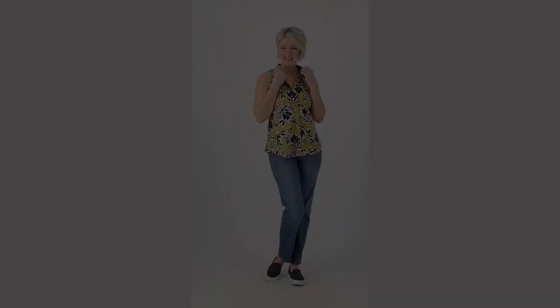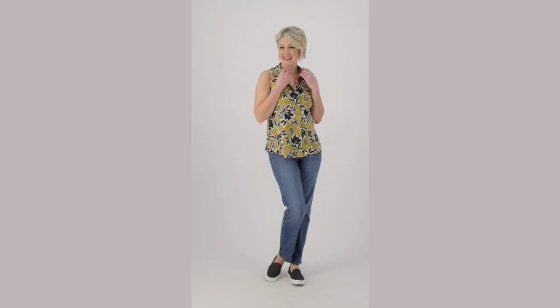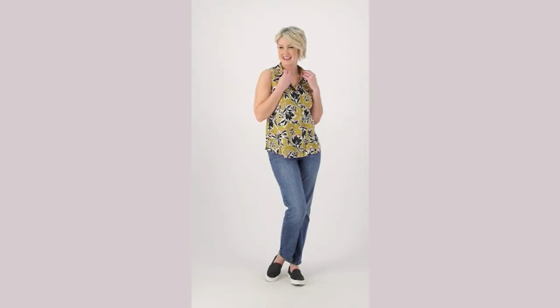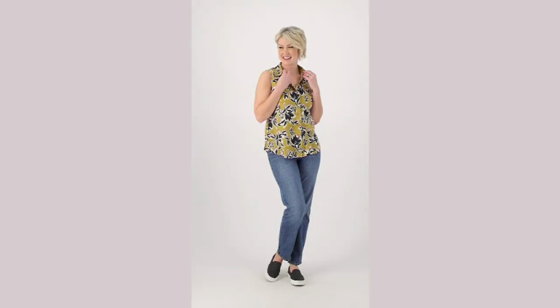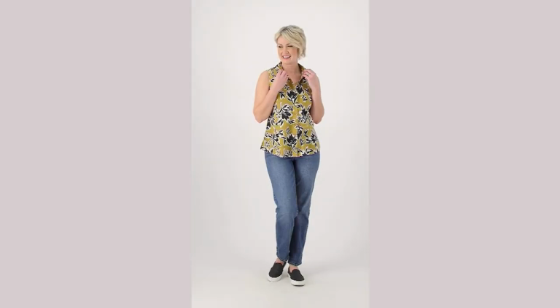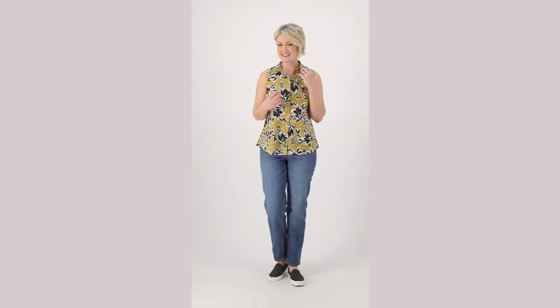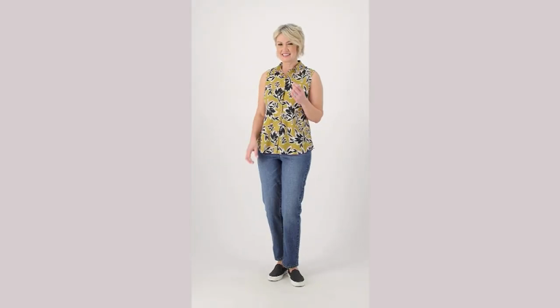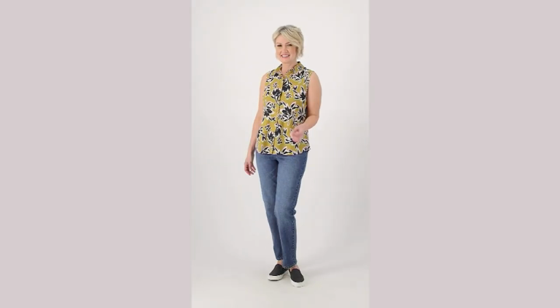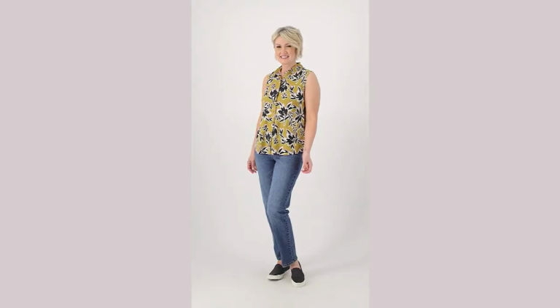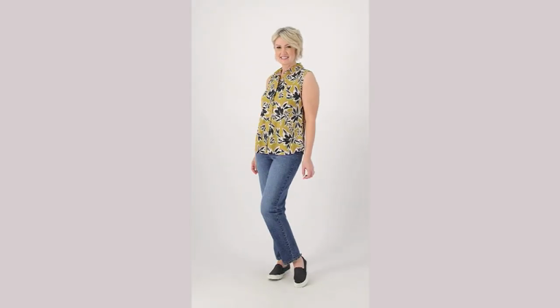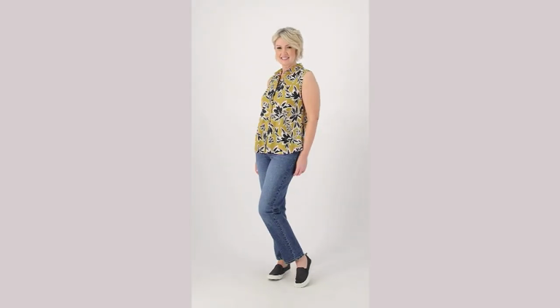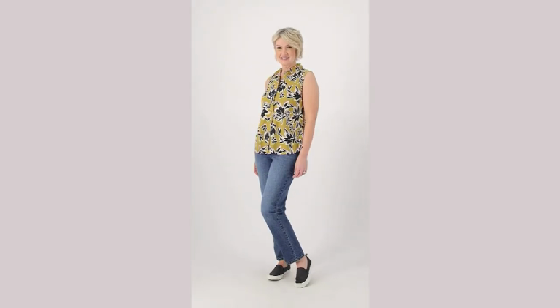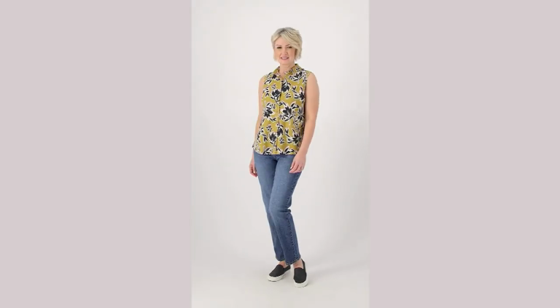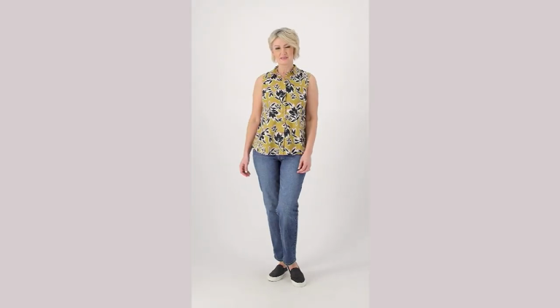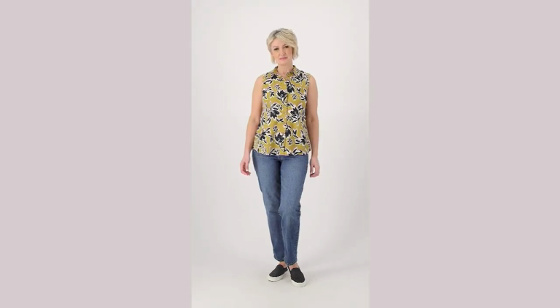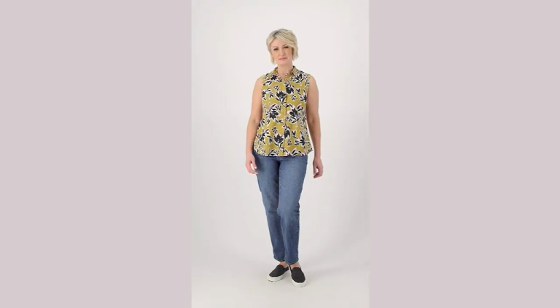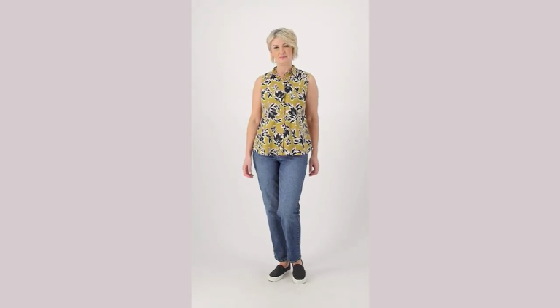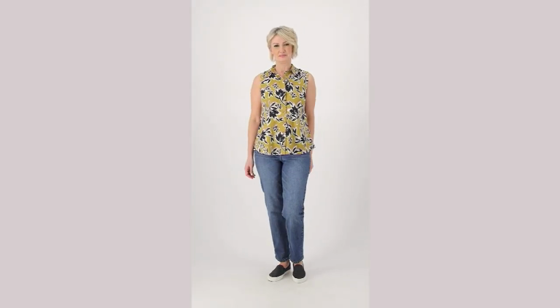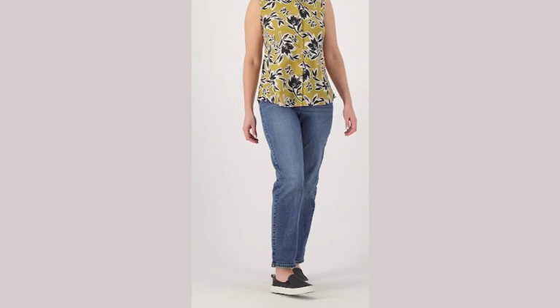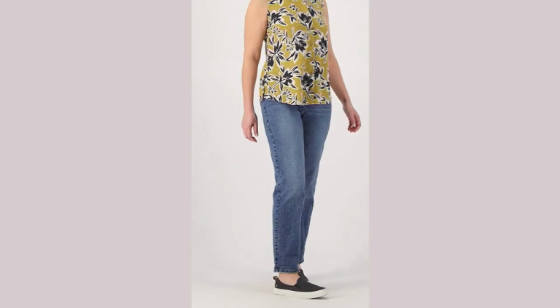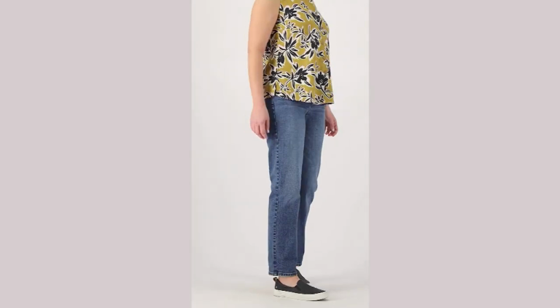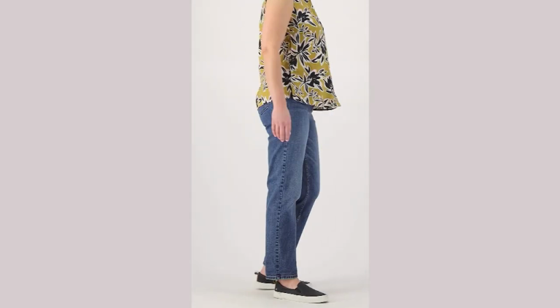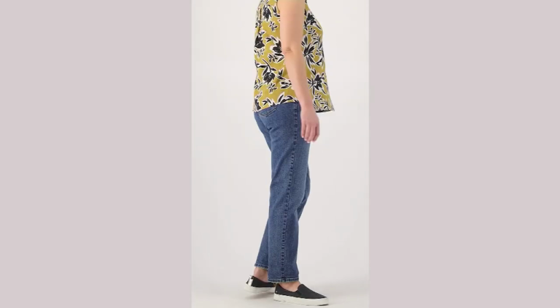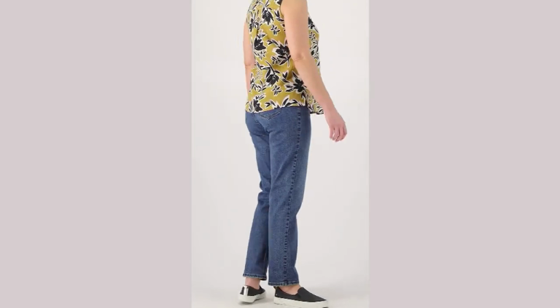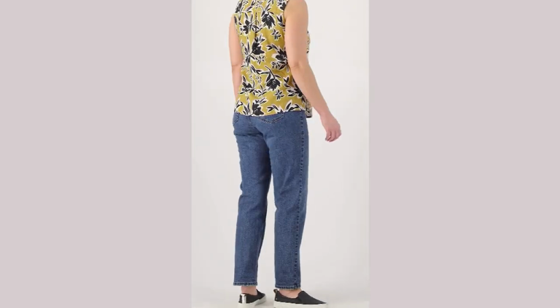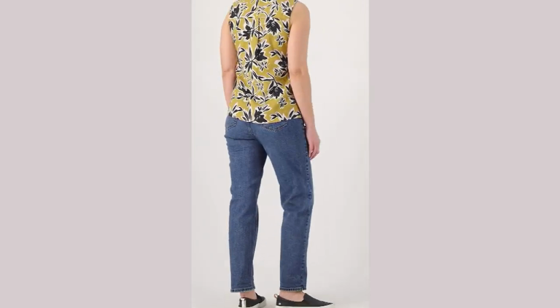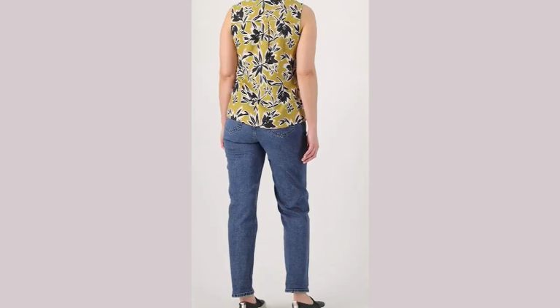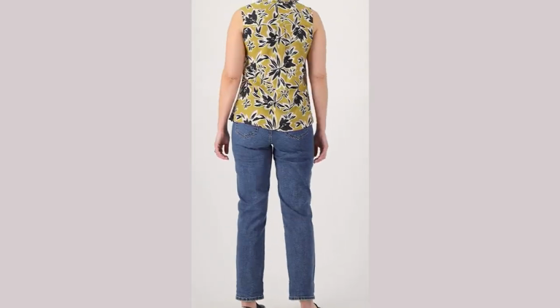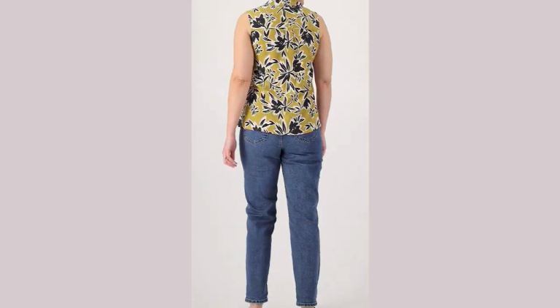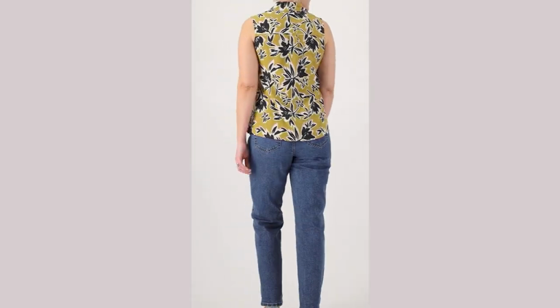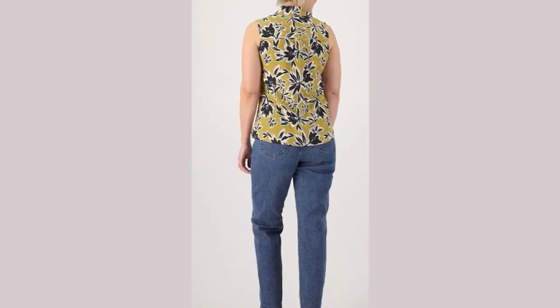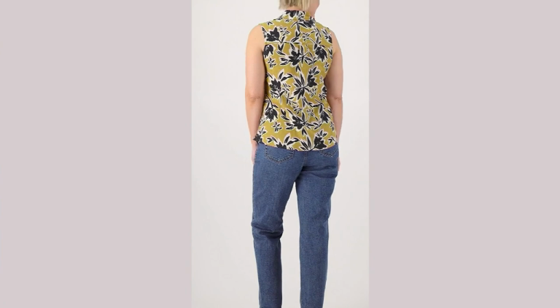Stephanie is clearly our star of the day. We have 11,000 today's special value dresses ordered.